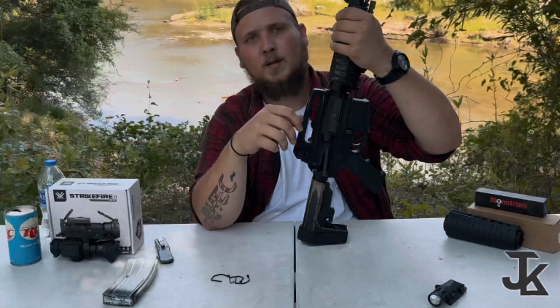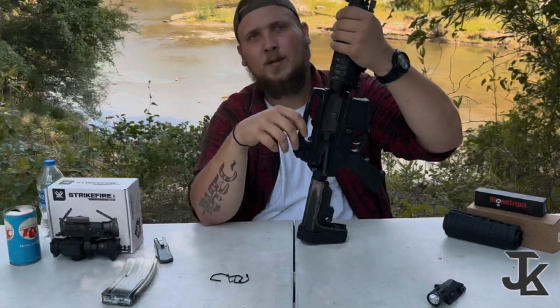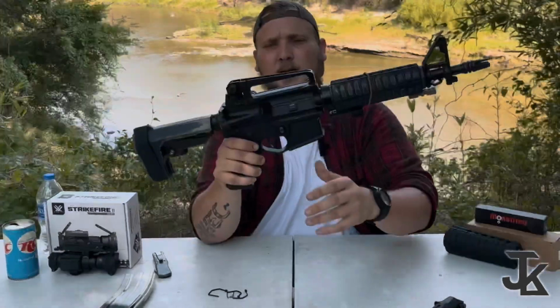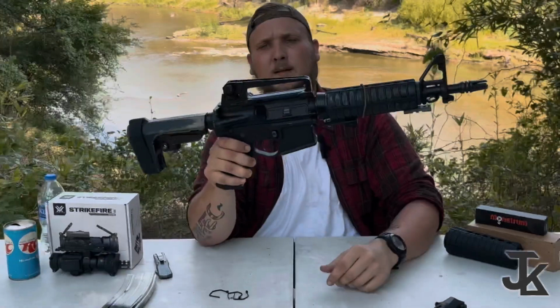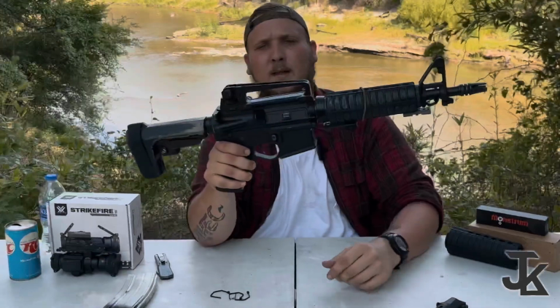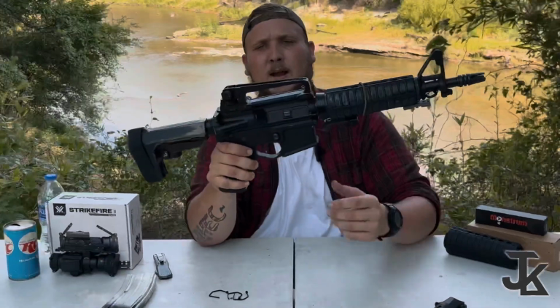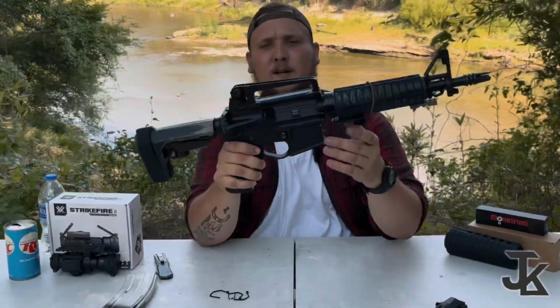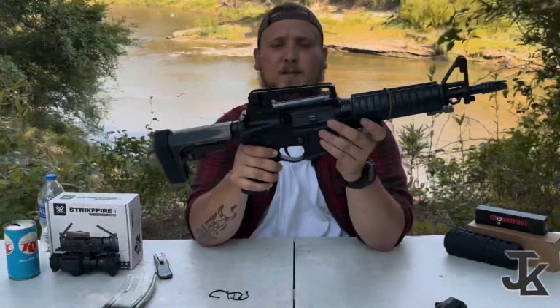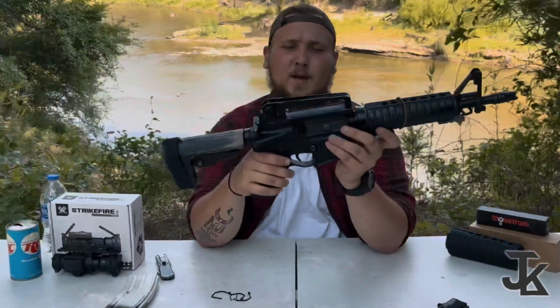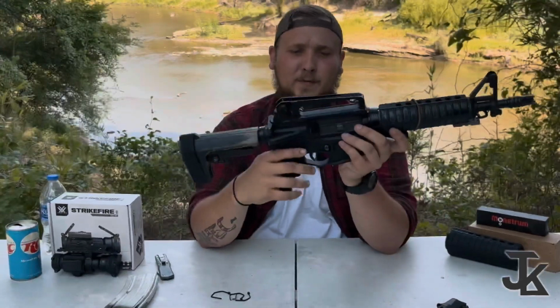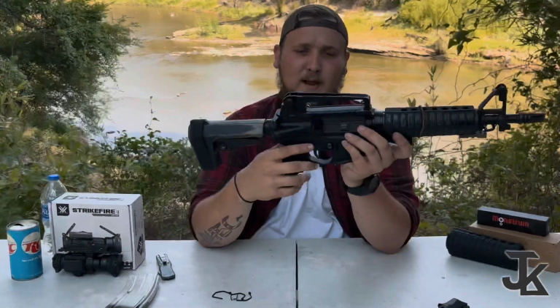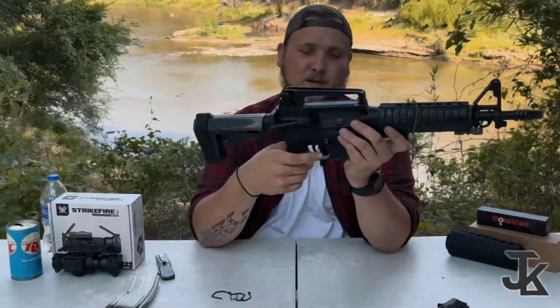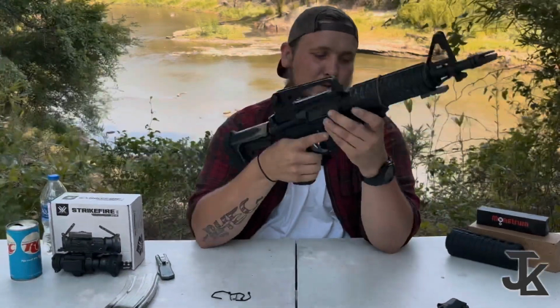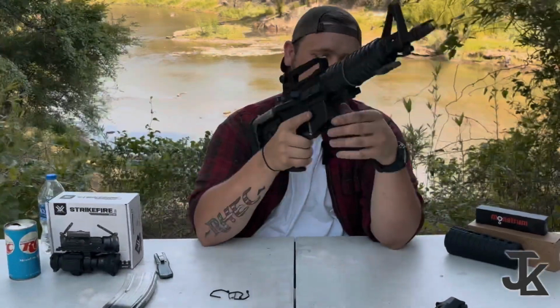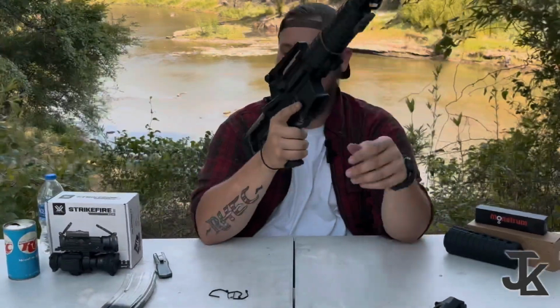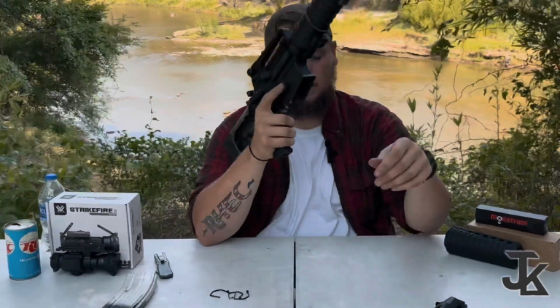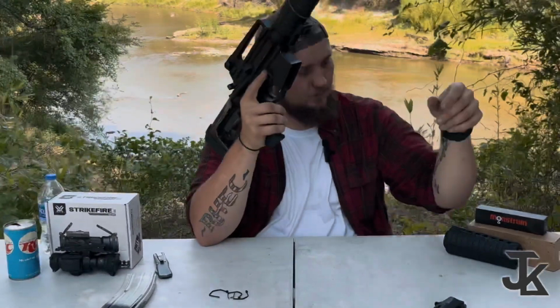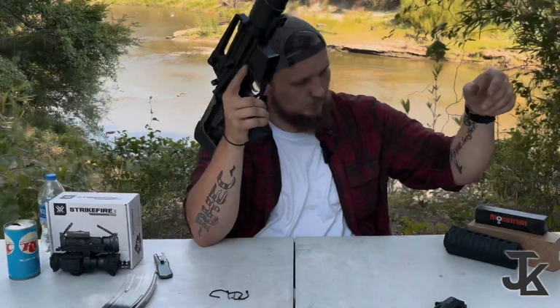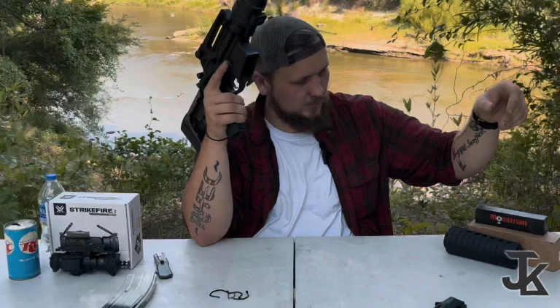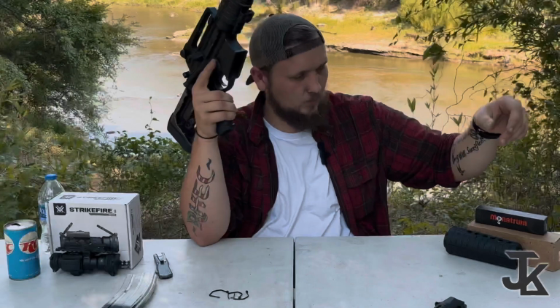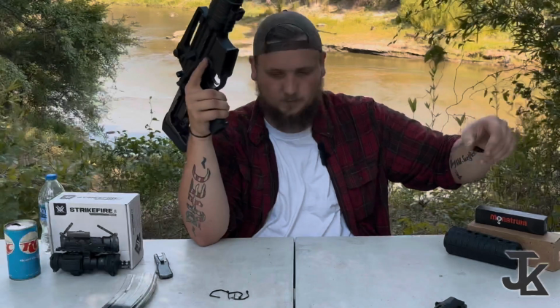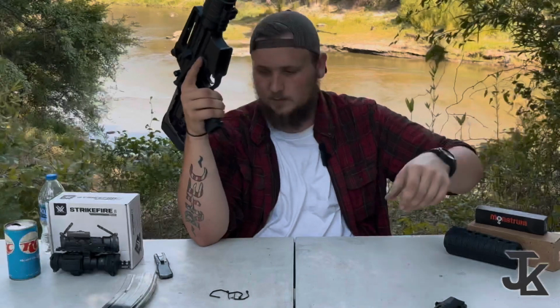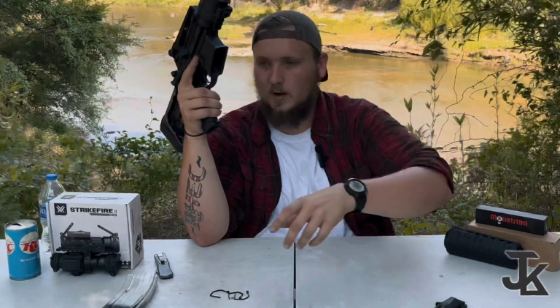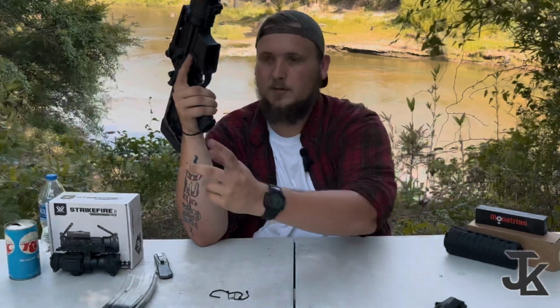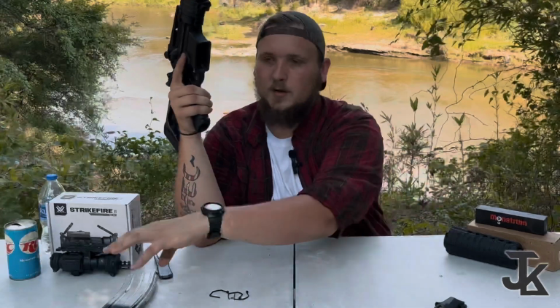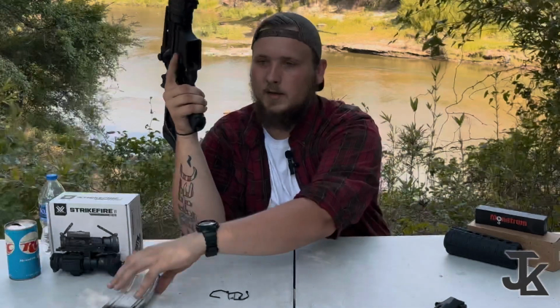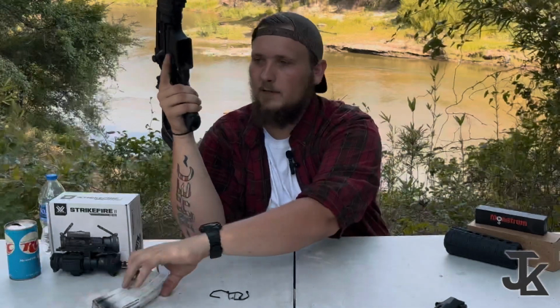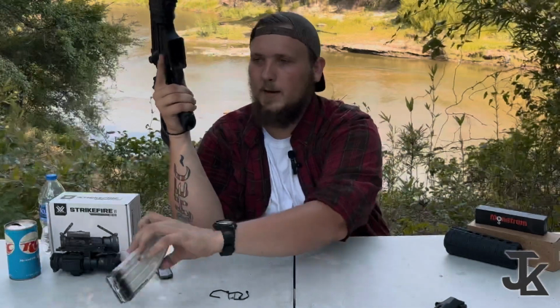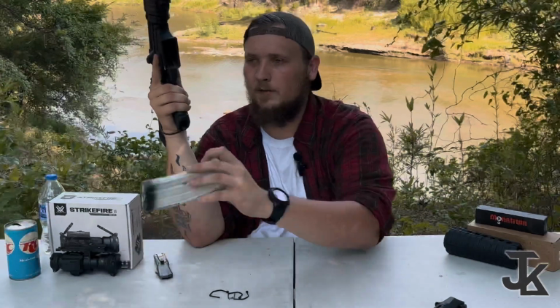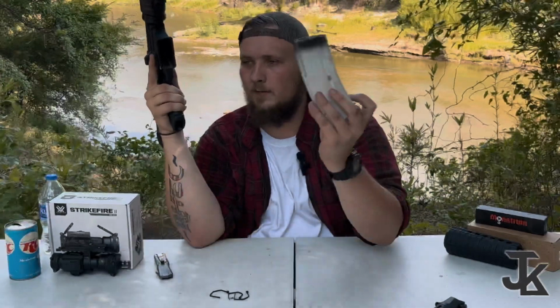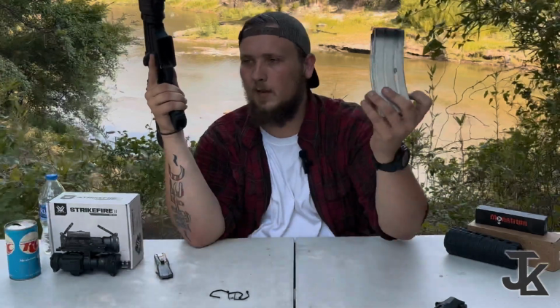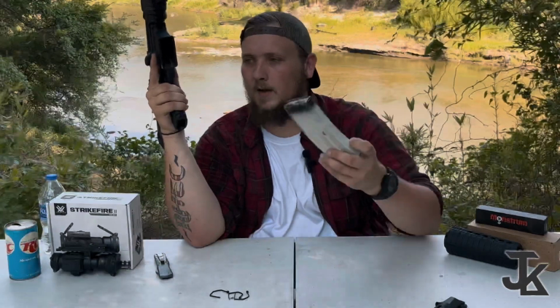The carry handle itself is actually pretty stout. That 20-rounder I chucked — it's laying somewhere out there.